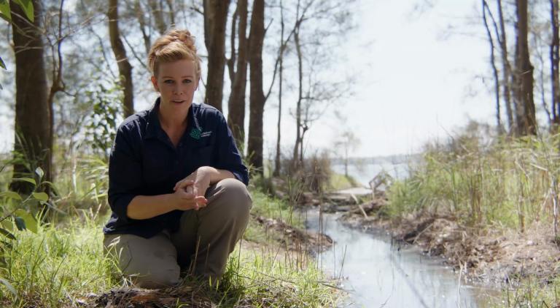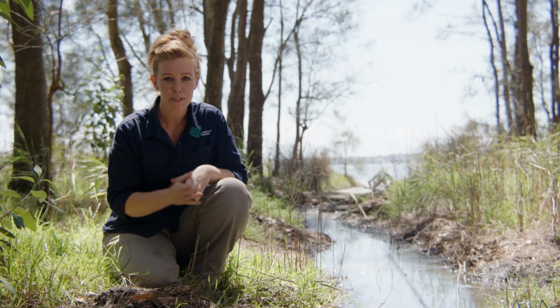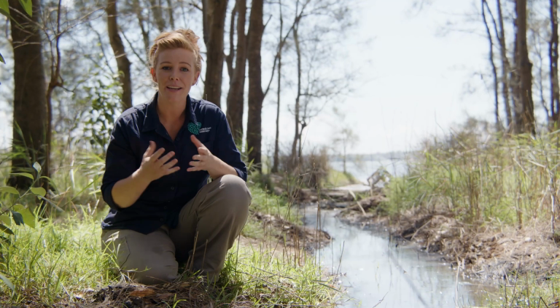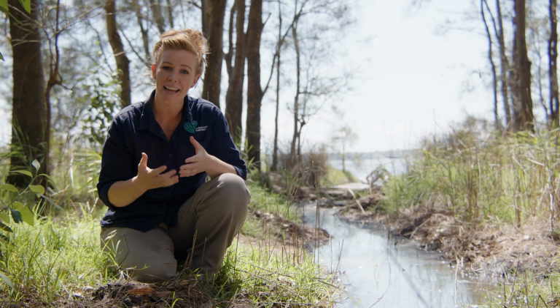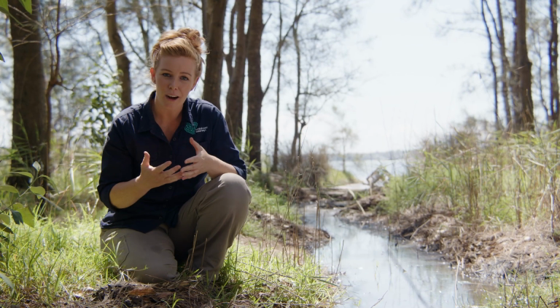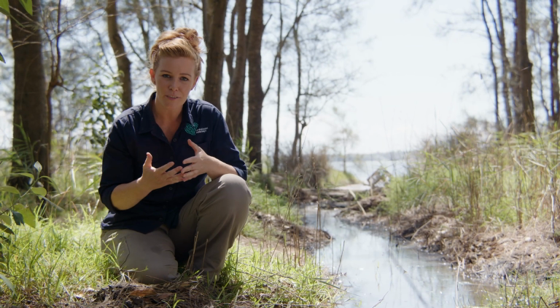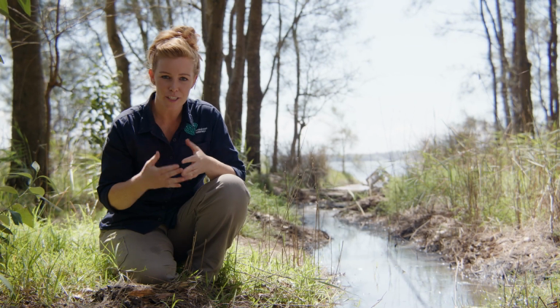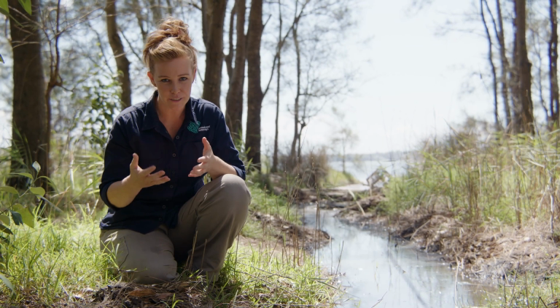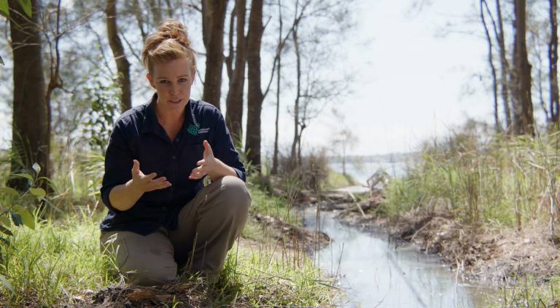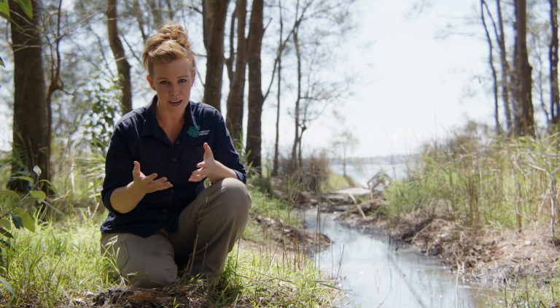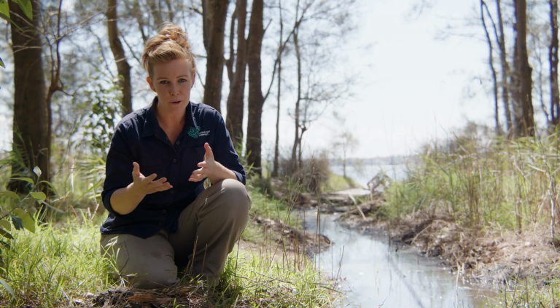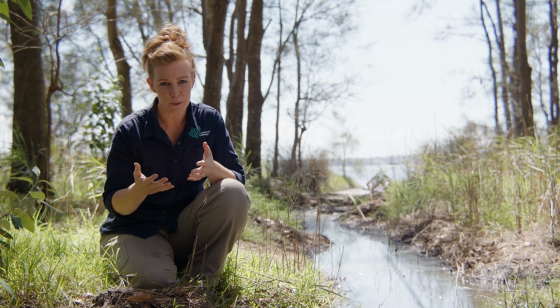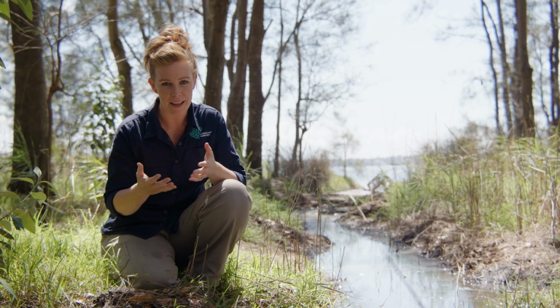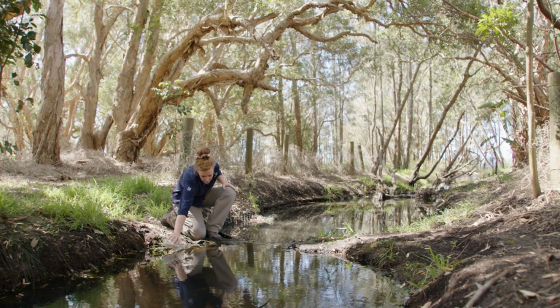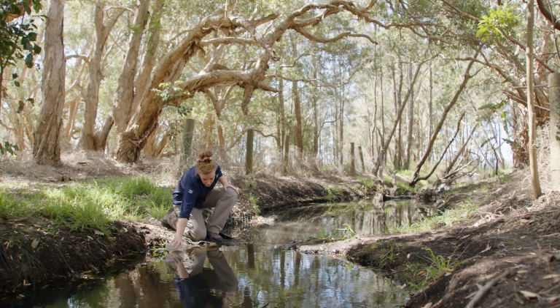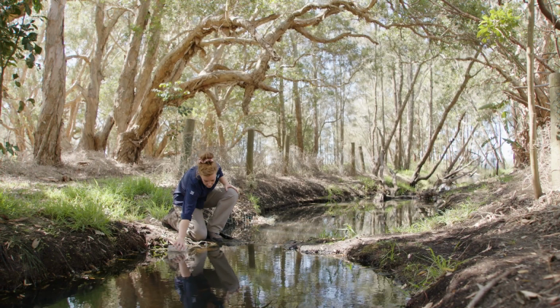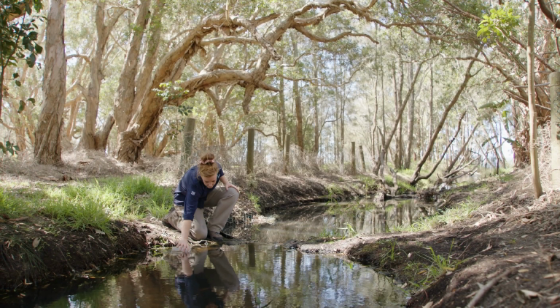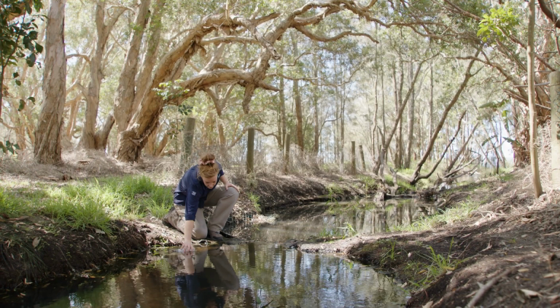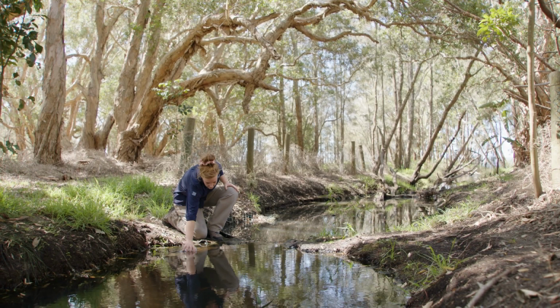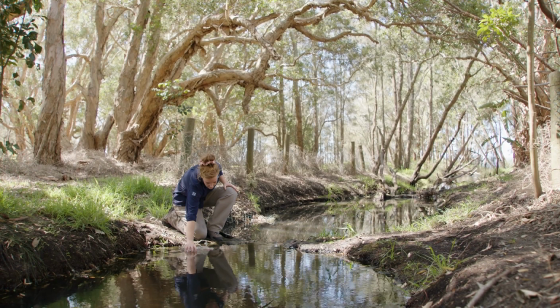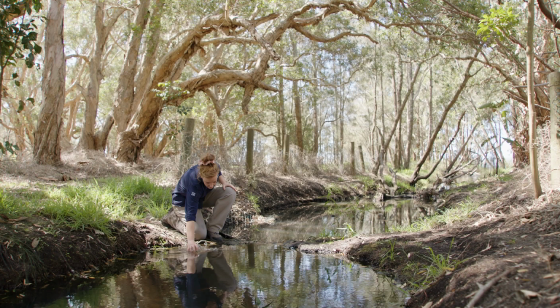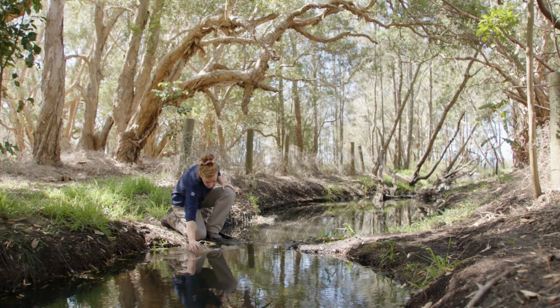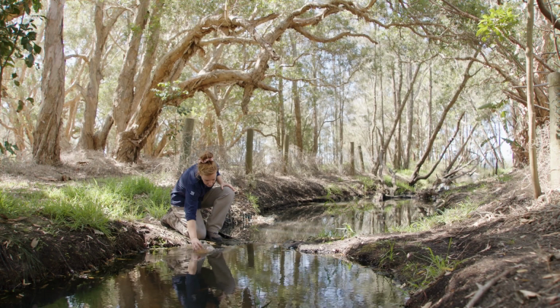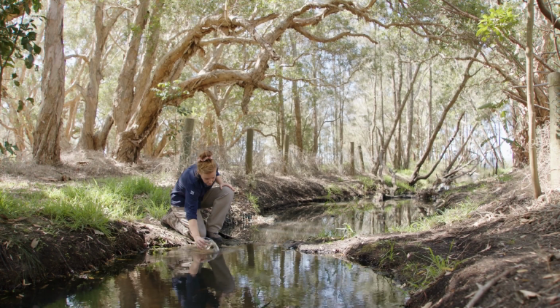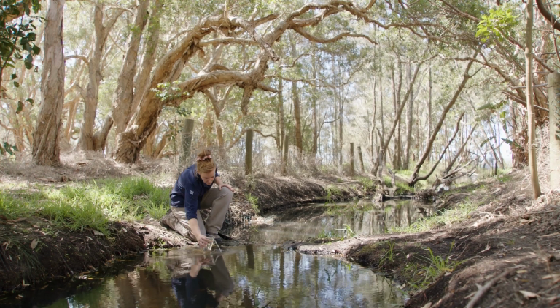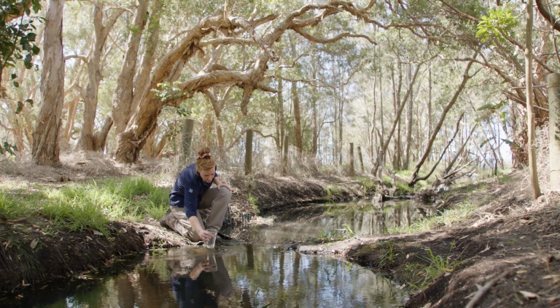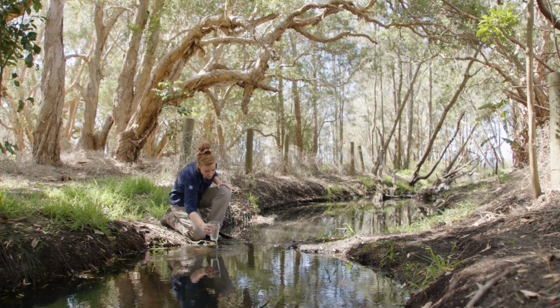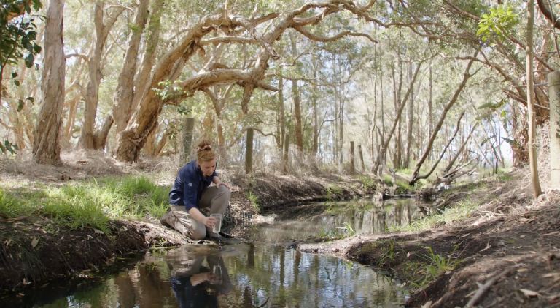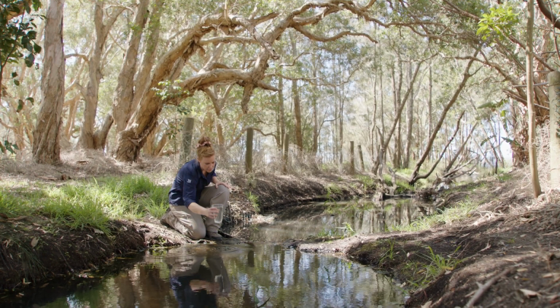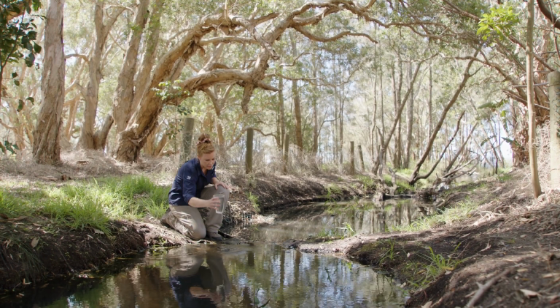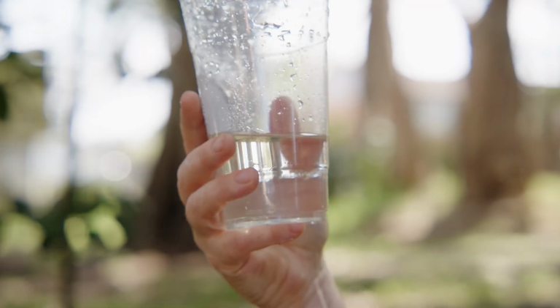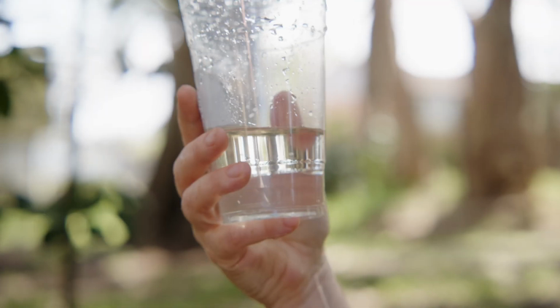So in our efforts to restore our waterway, we're looking back to nature to try and reinstate her solutions.